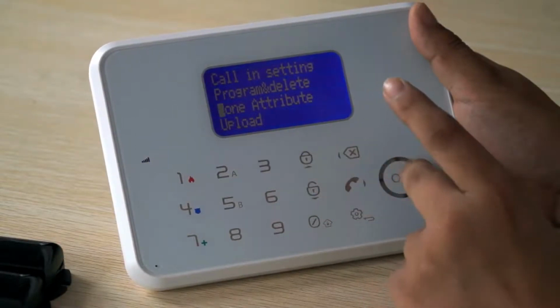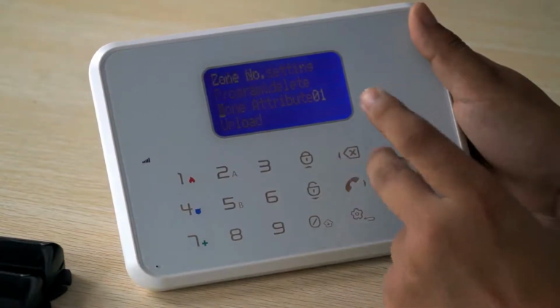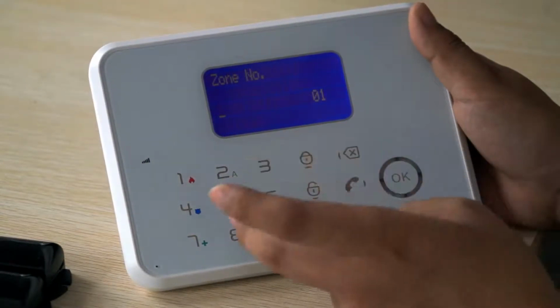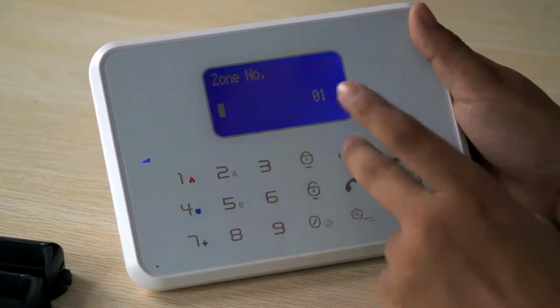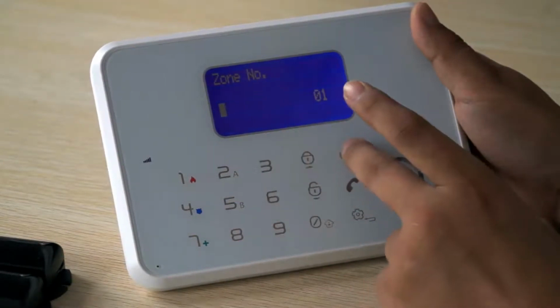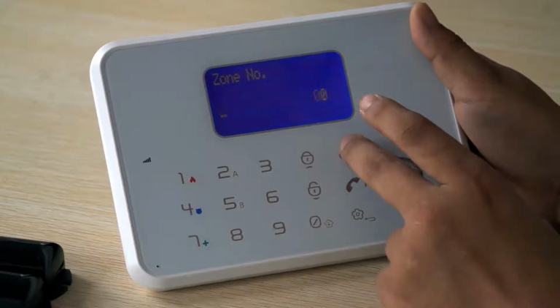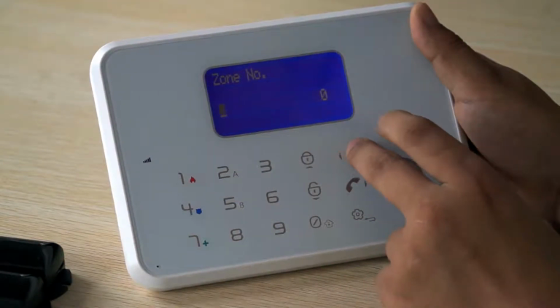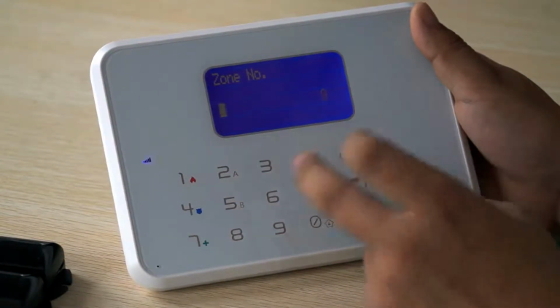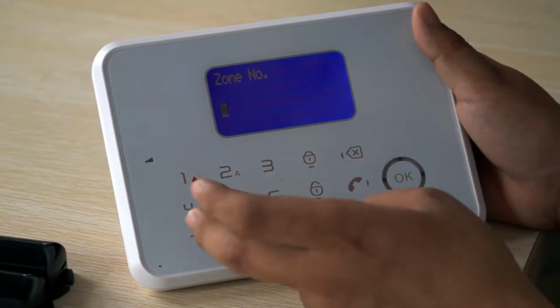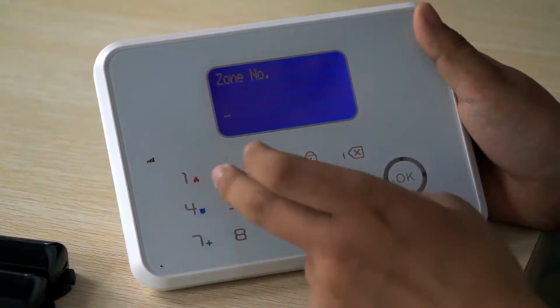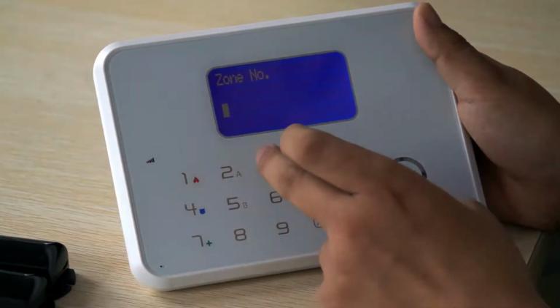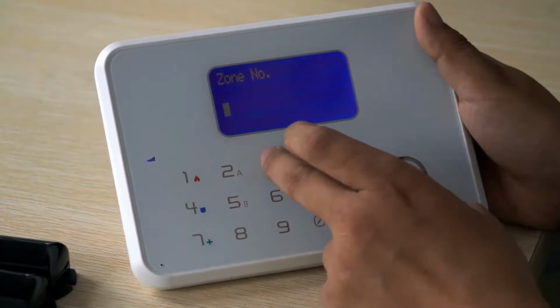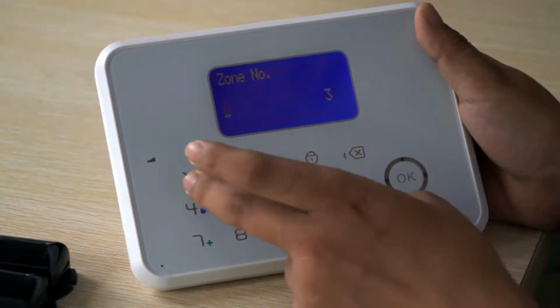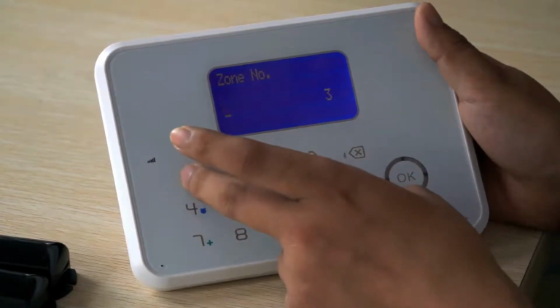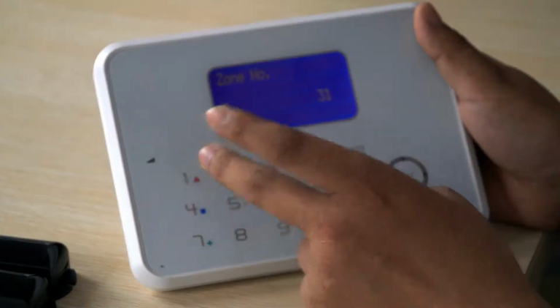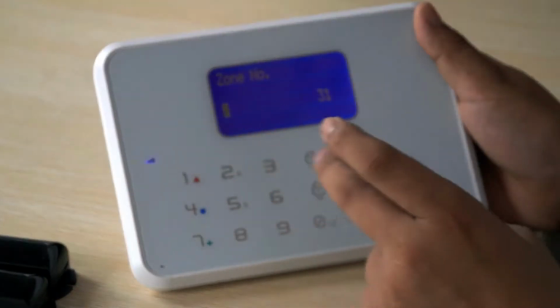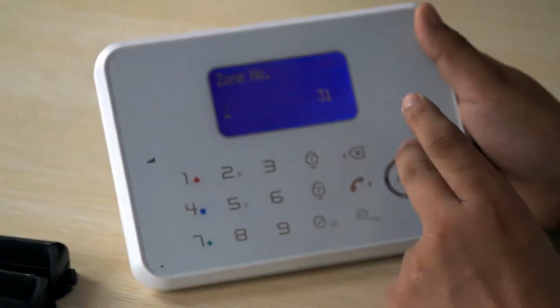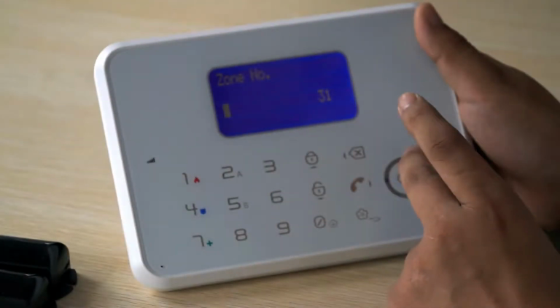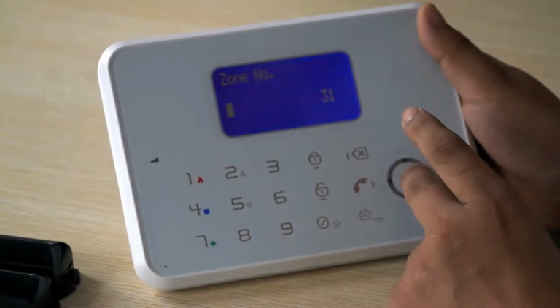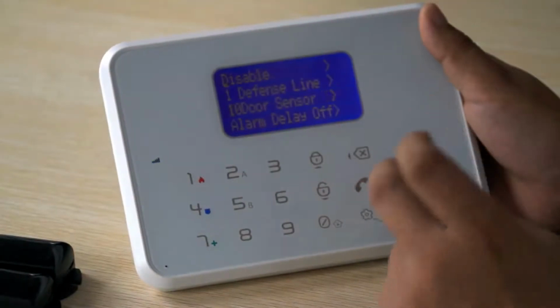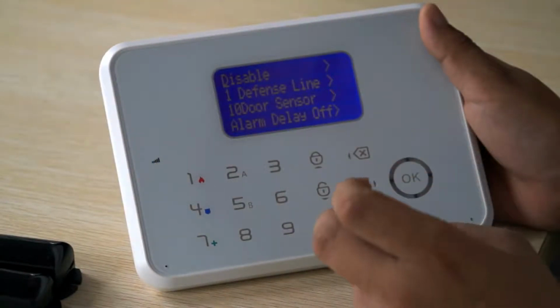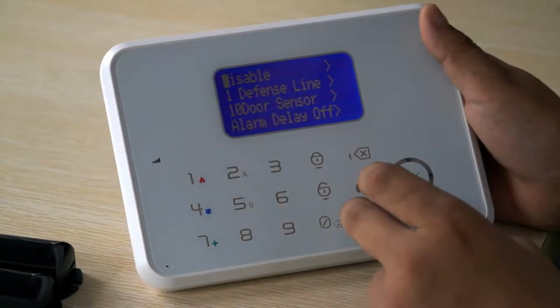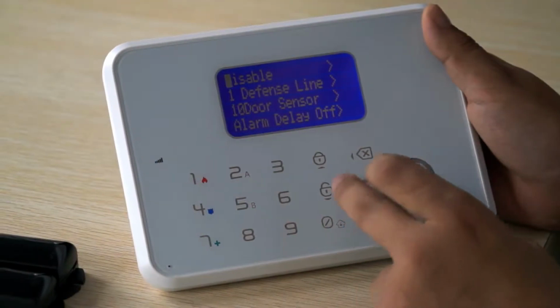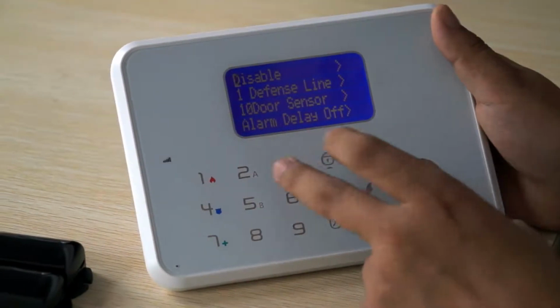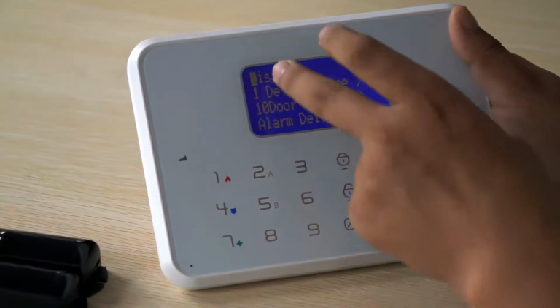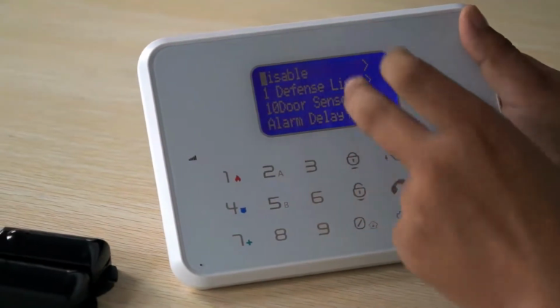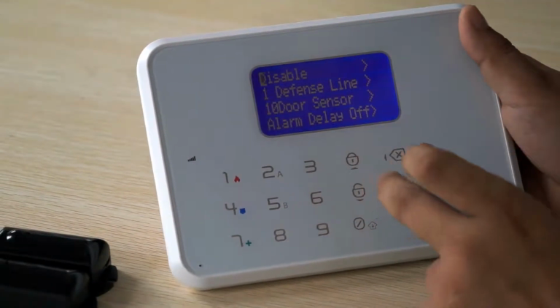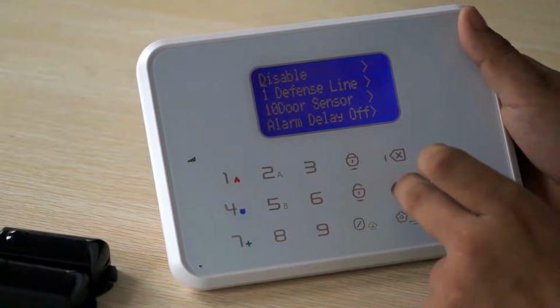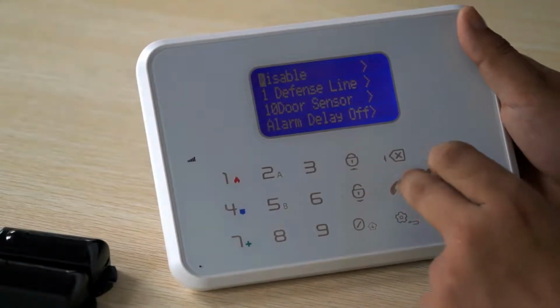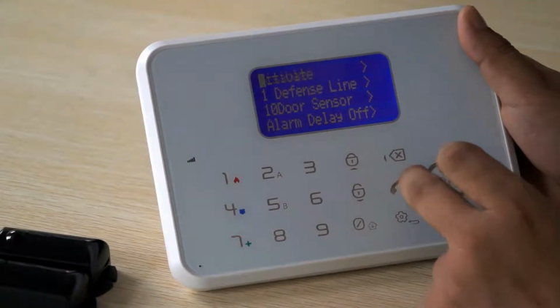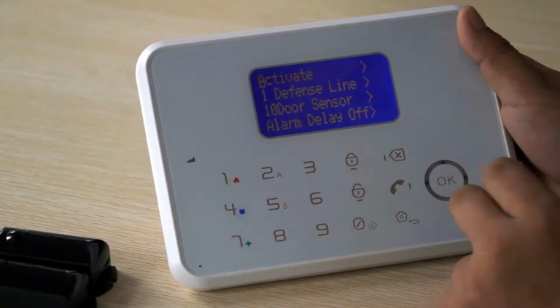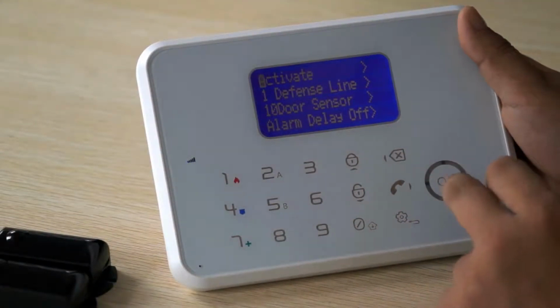Input the zone number you want to enable. Choose Enable, then OK.